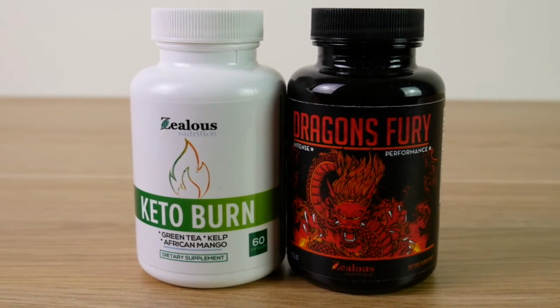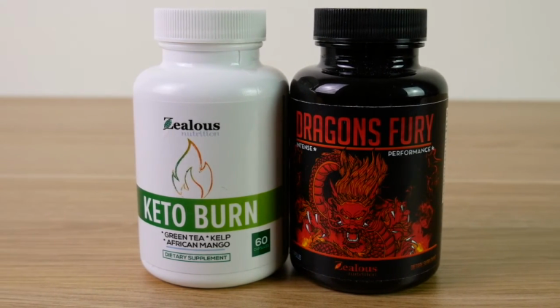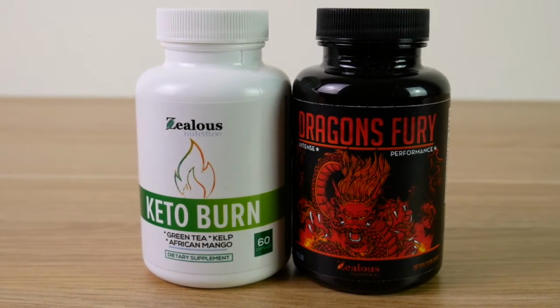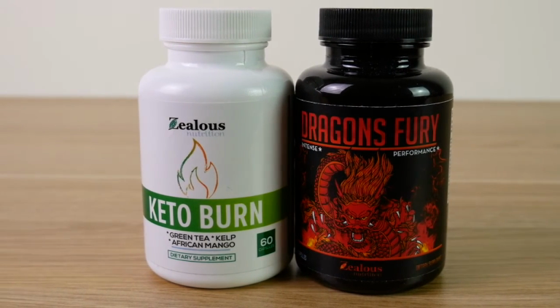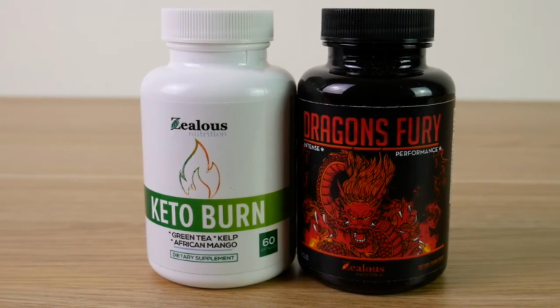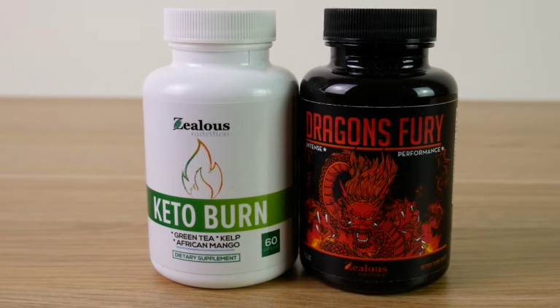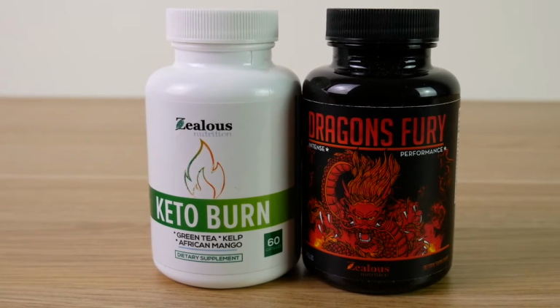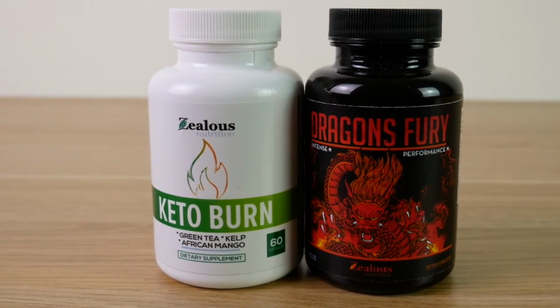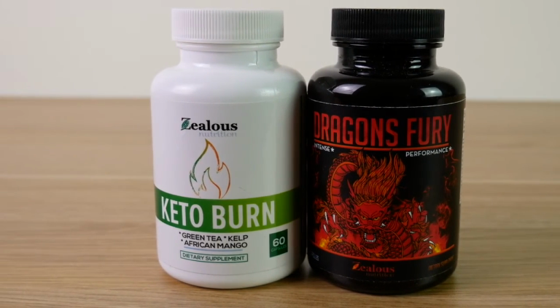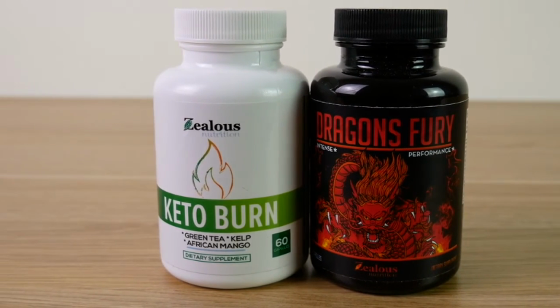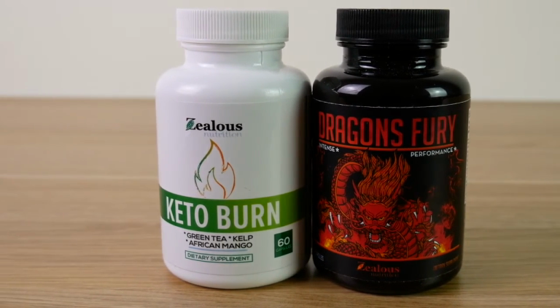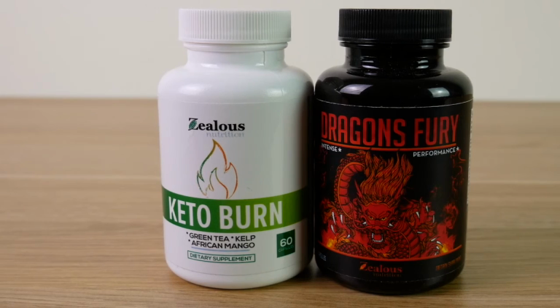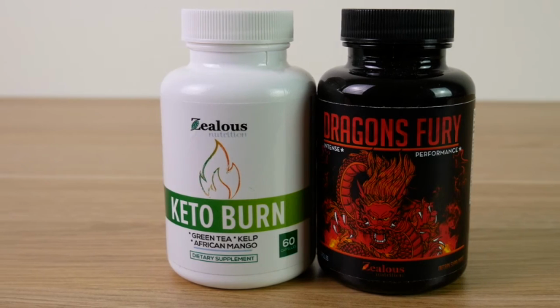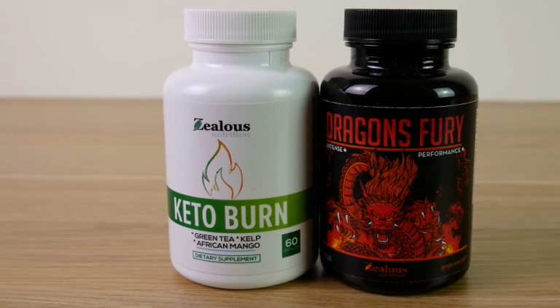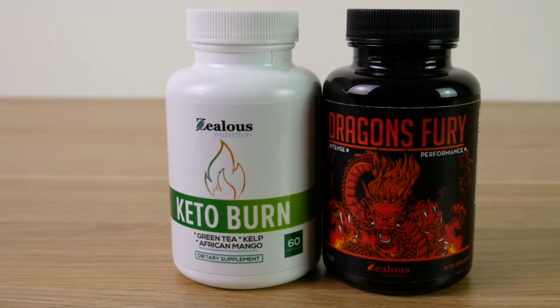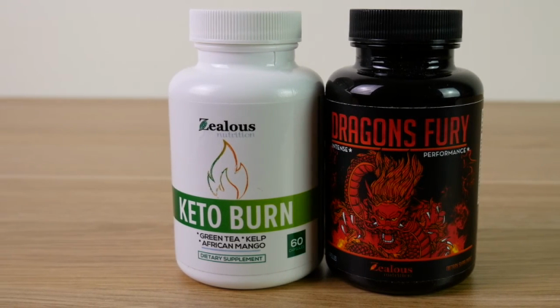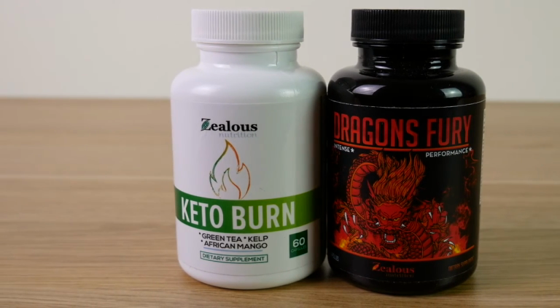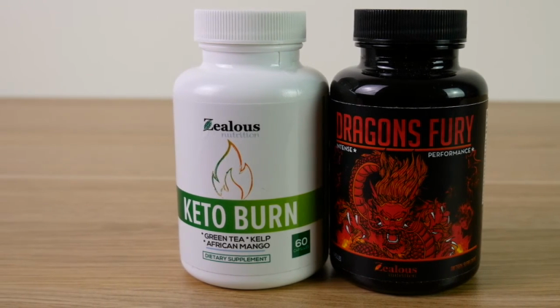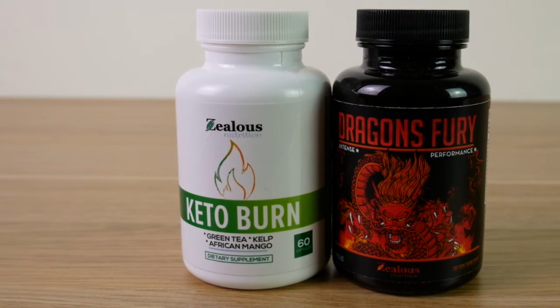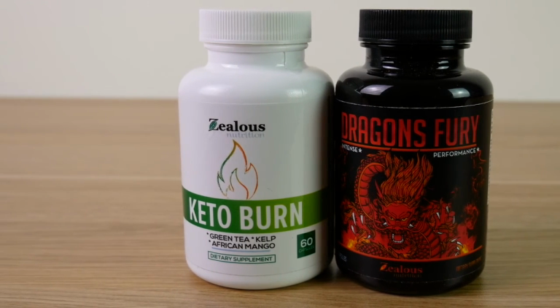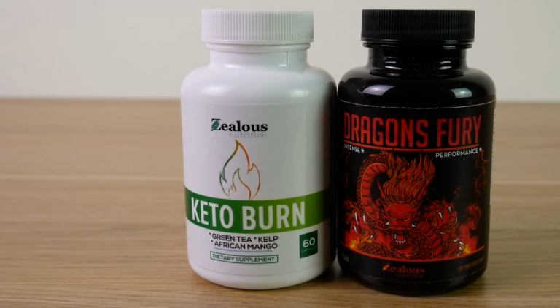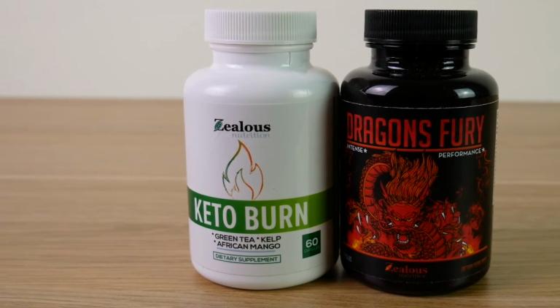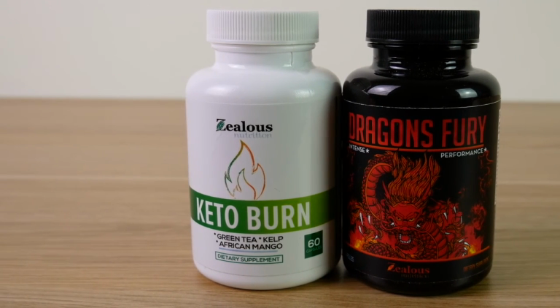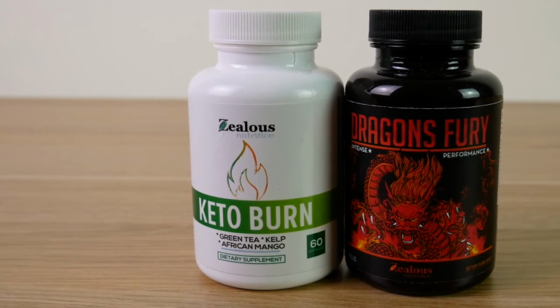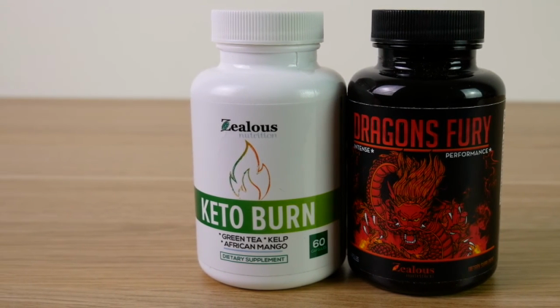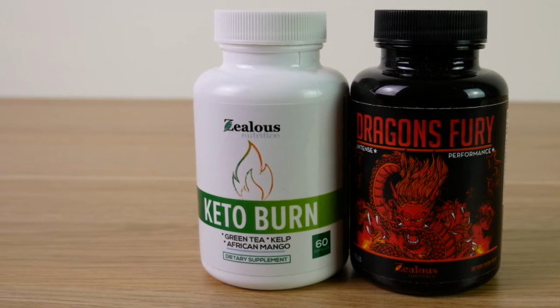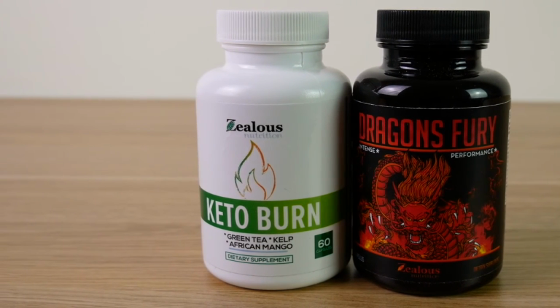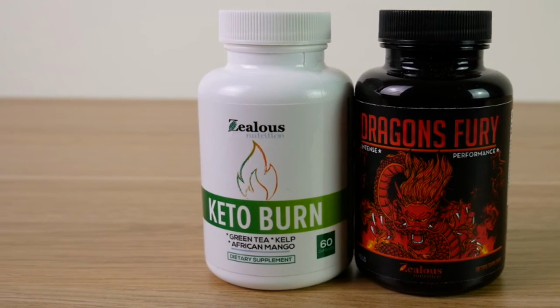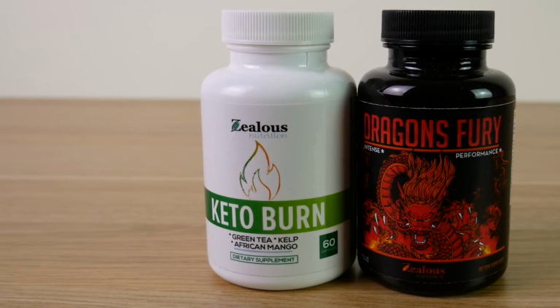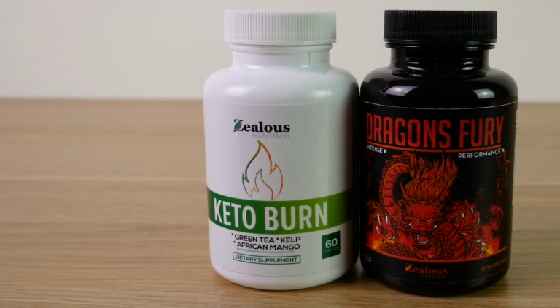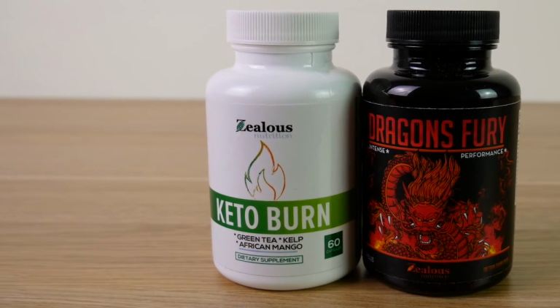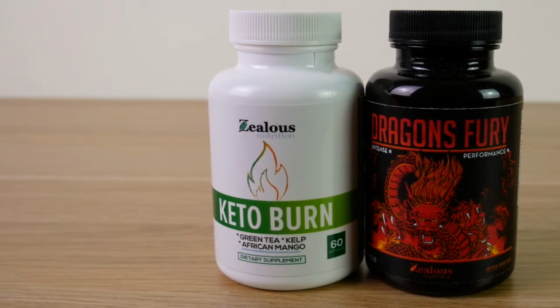The Dragon's Fury does a great job of providing me with a natural energy boost. It's highly recommended.